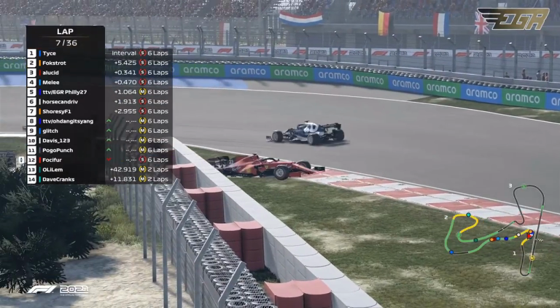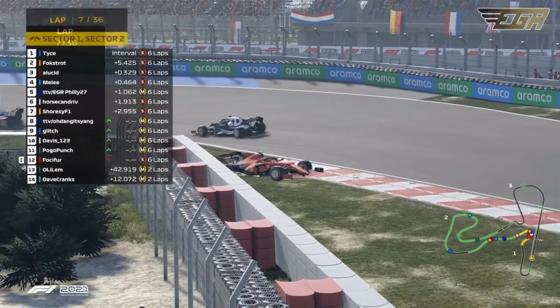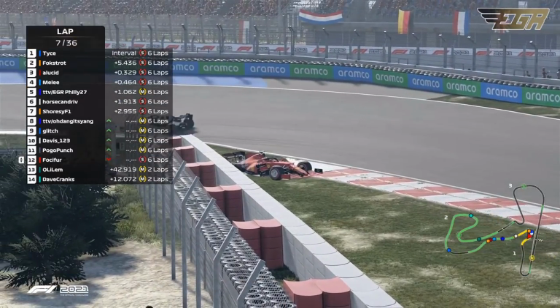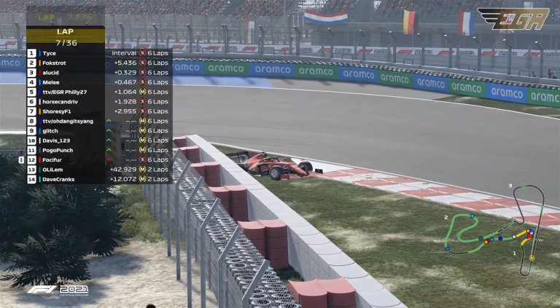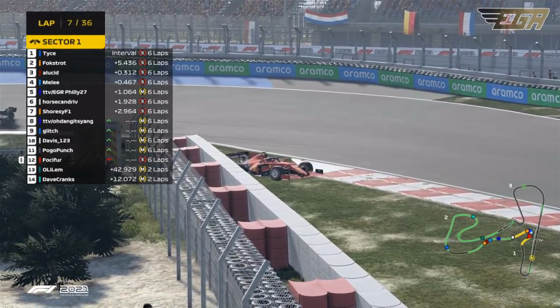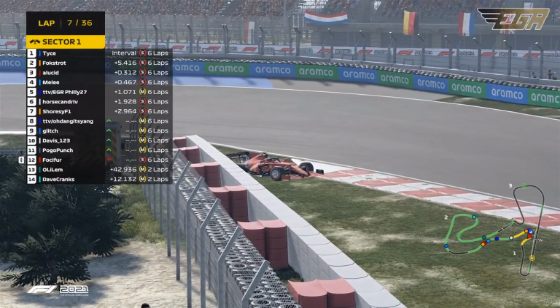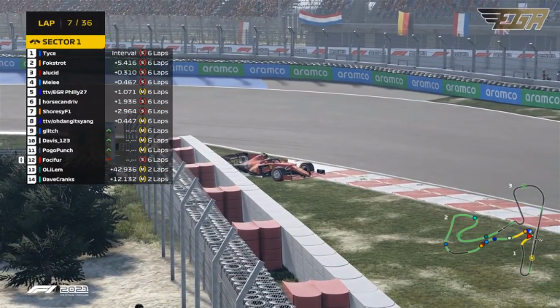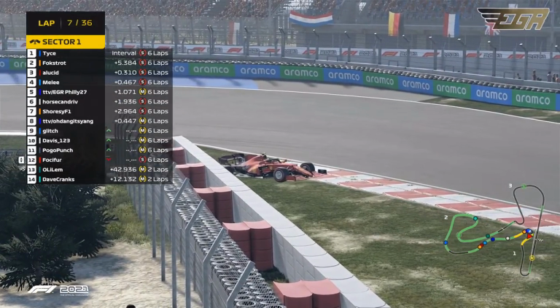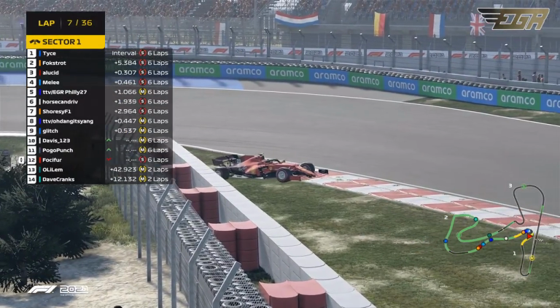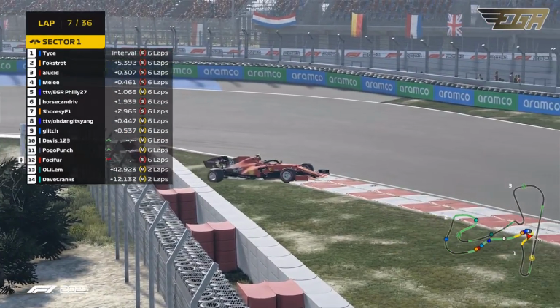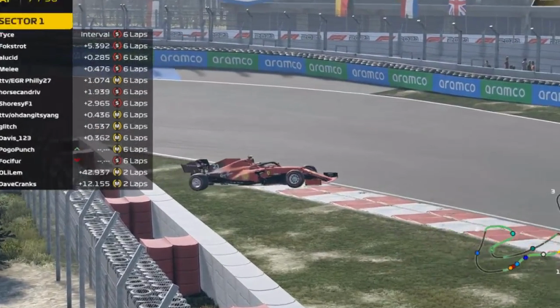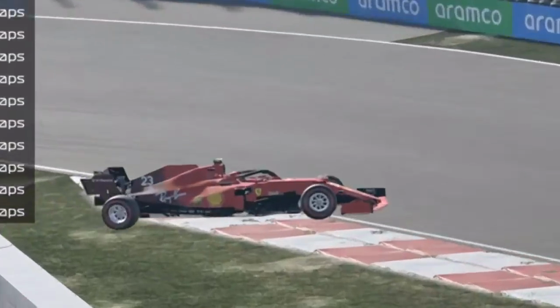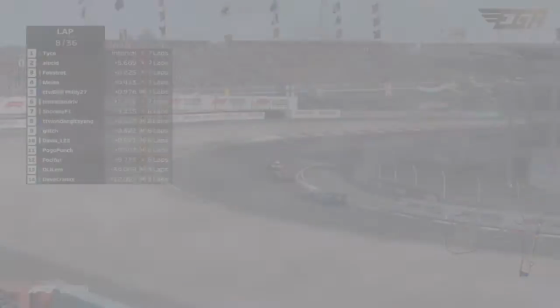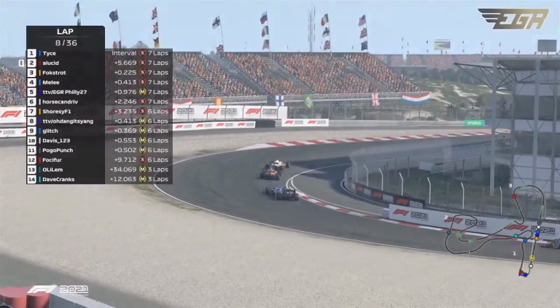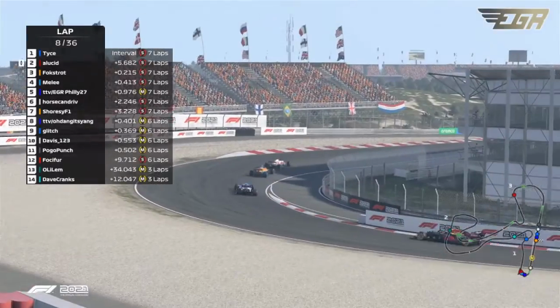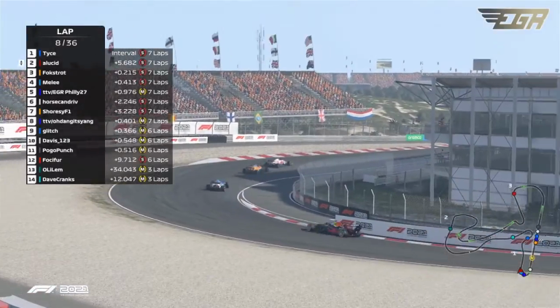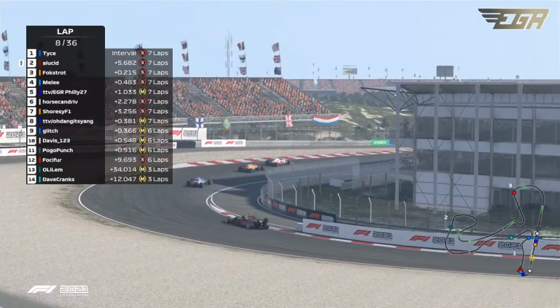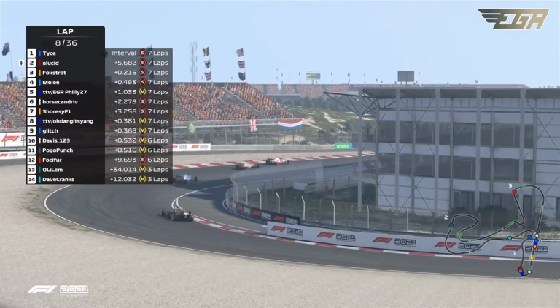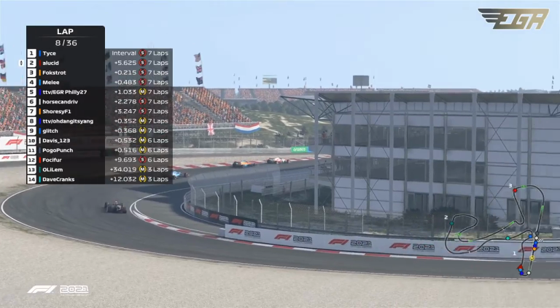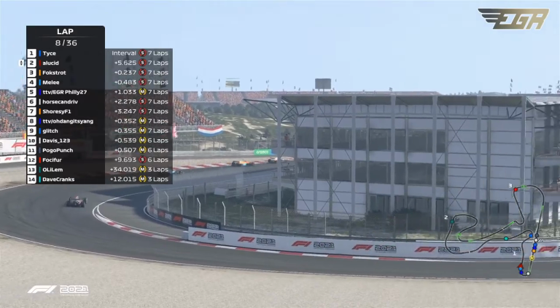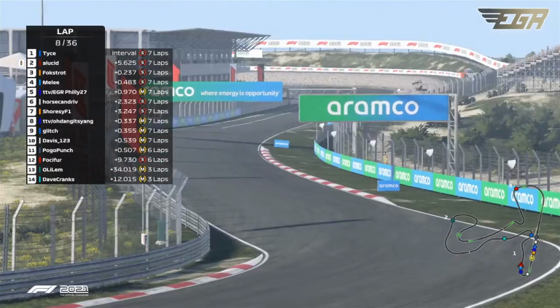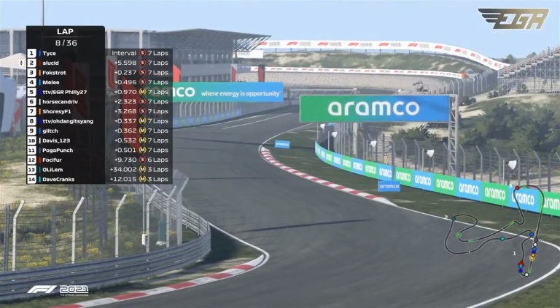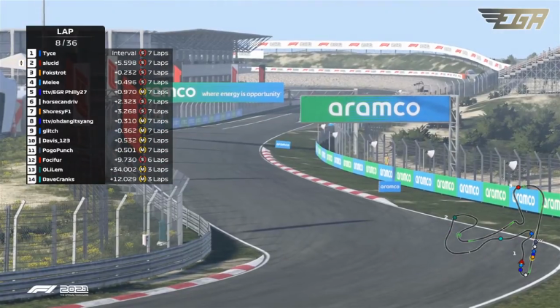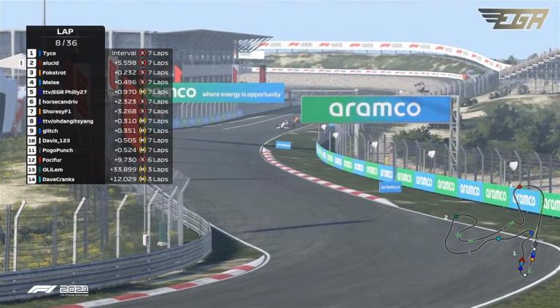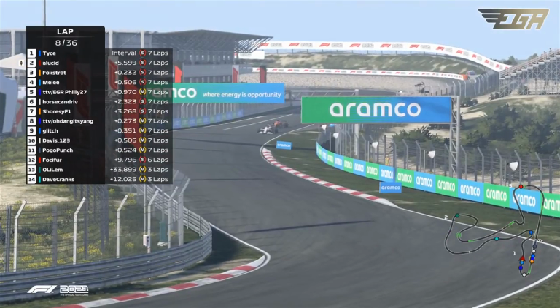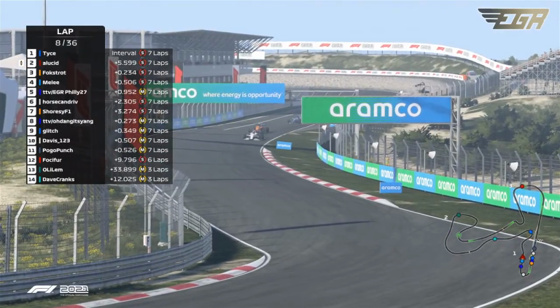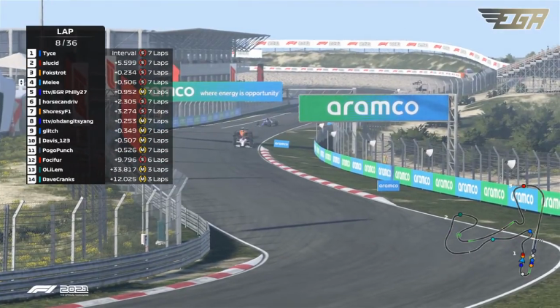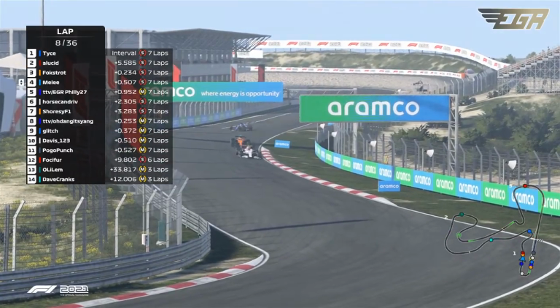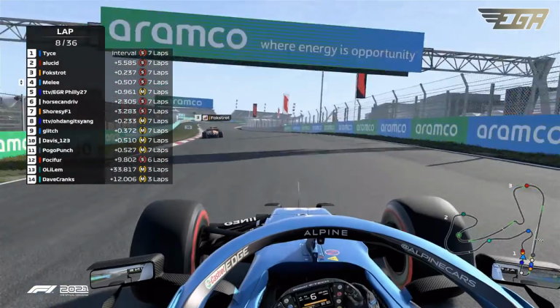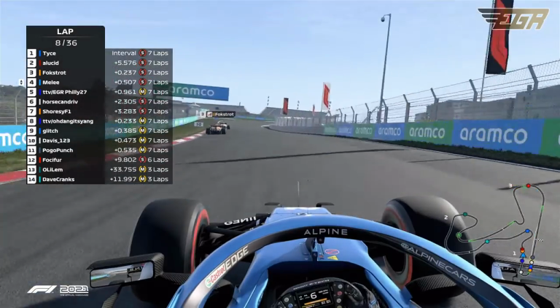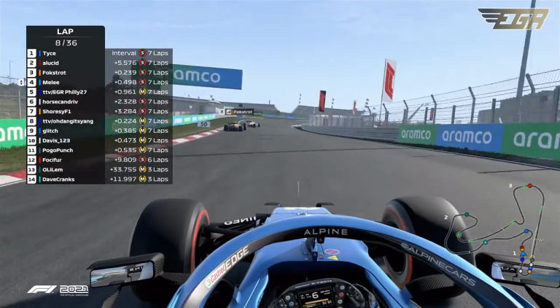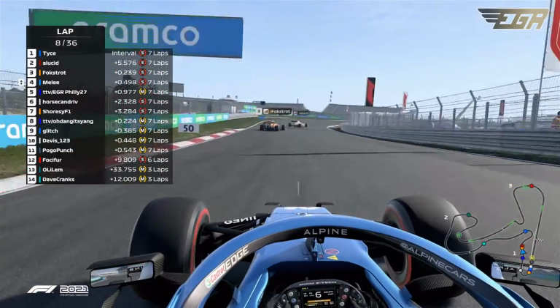On those banking corners like that, when you're offset with the camber — he cannot defend that position. Lucid moves up into the P2 spot.